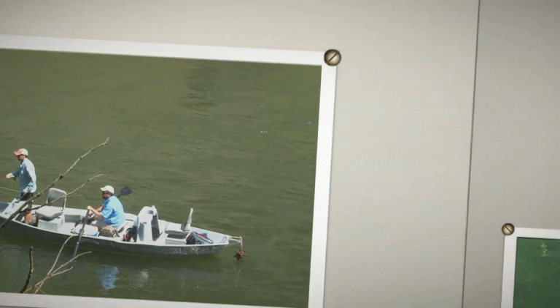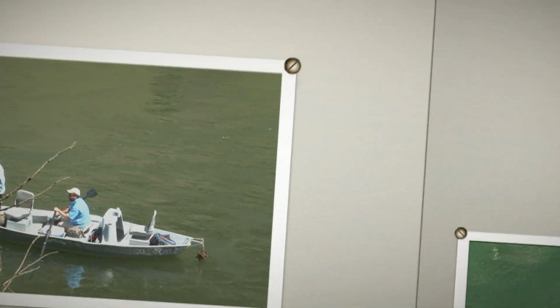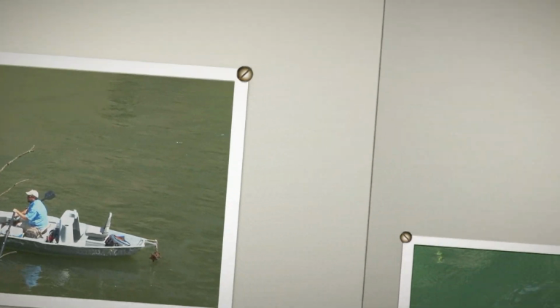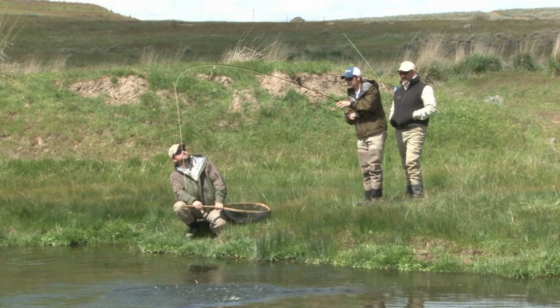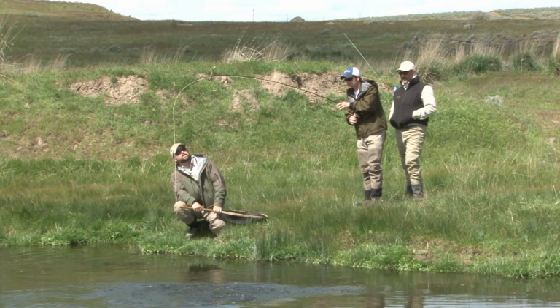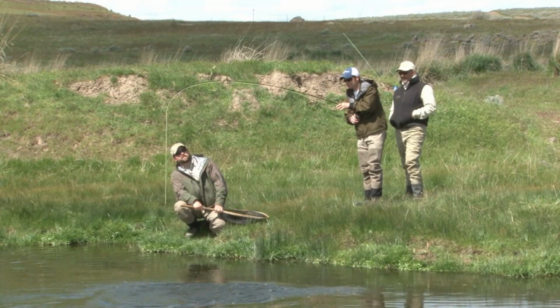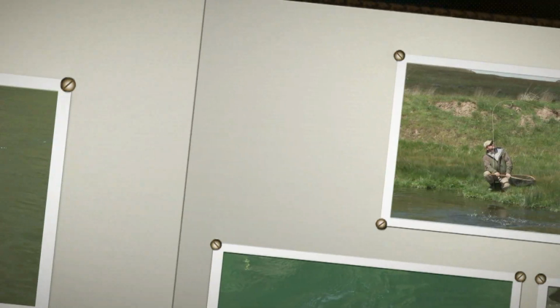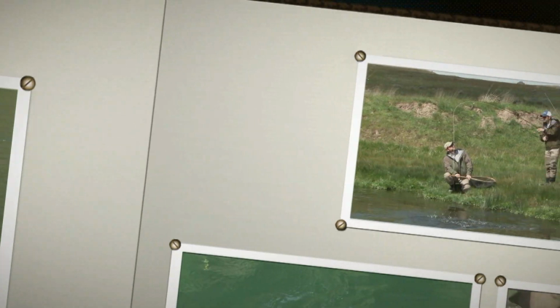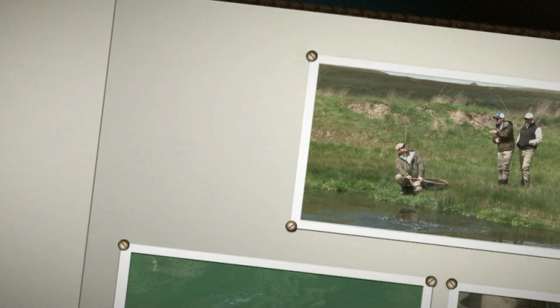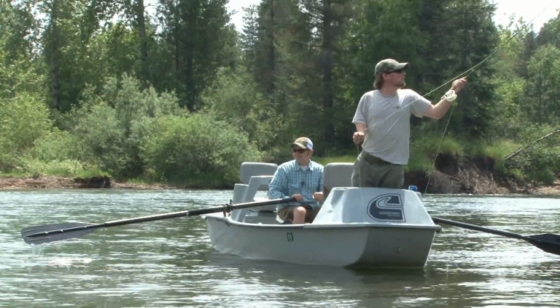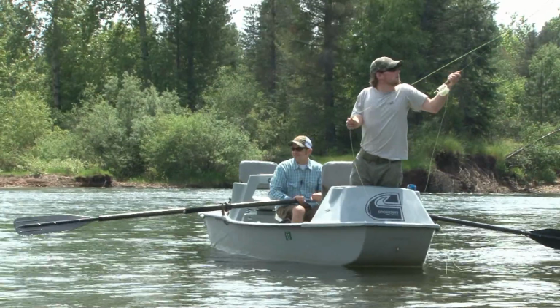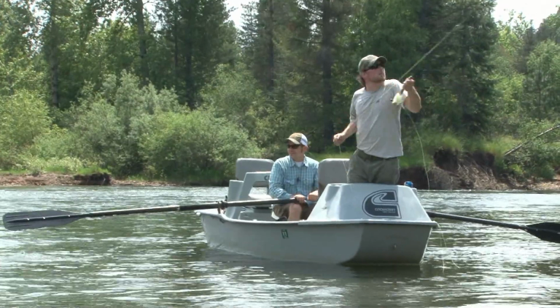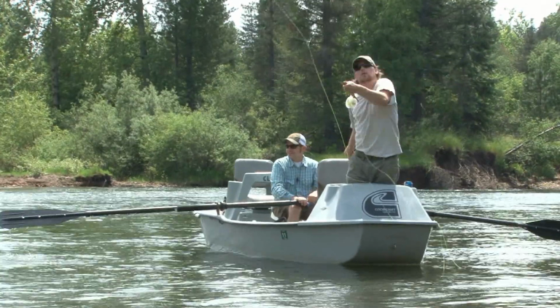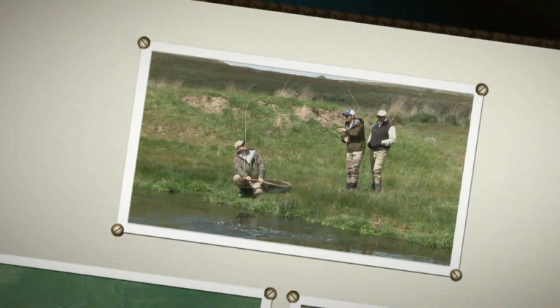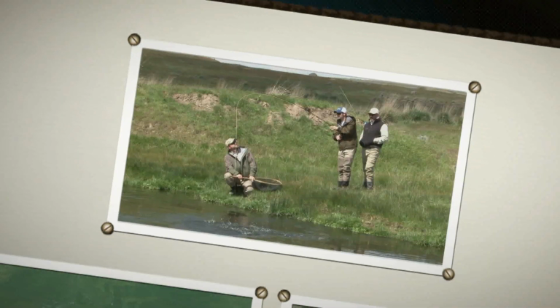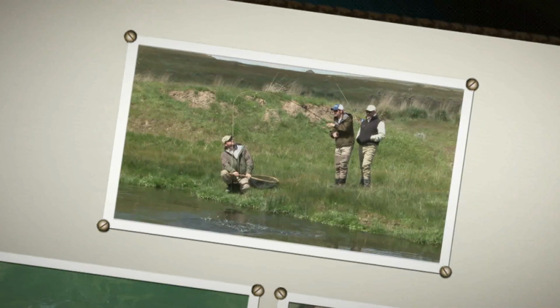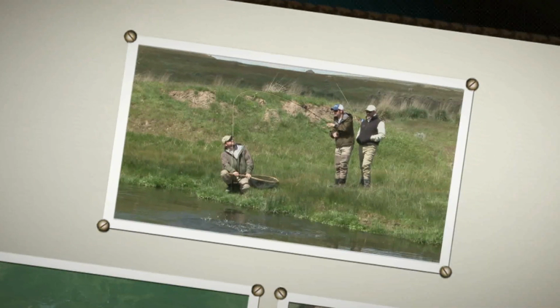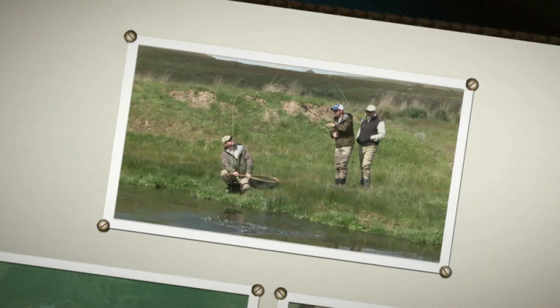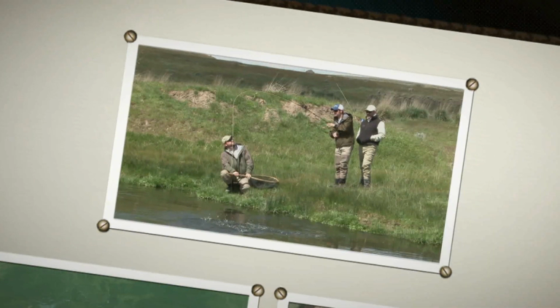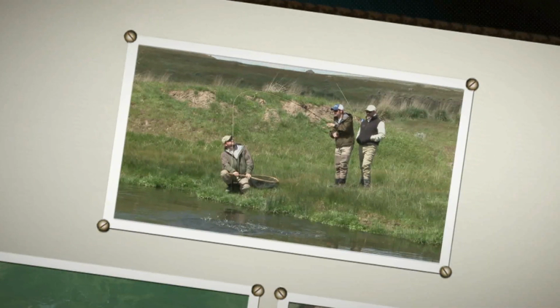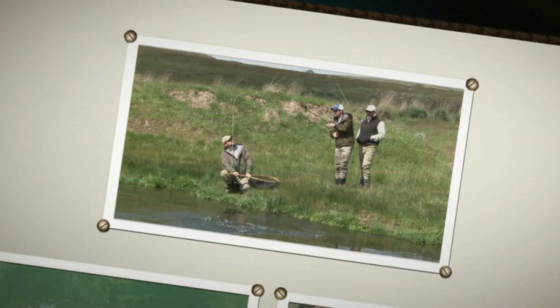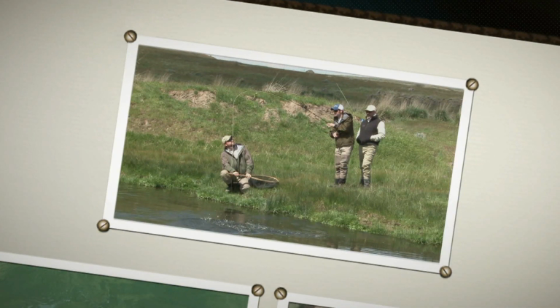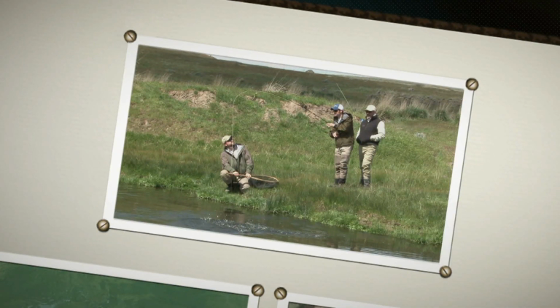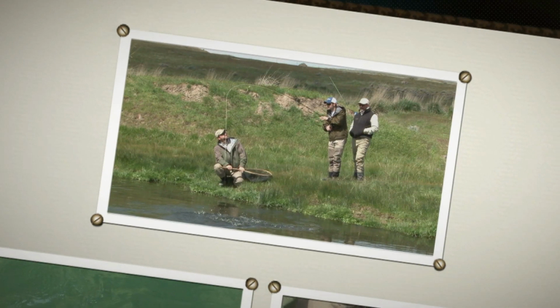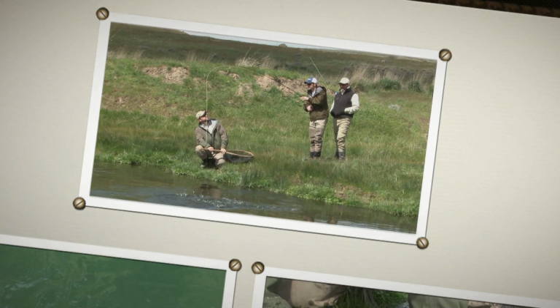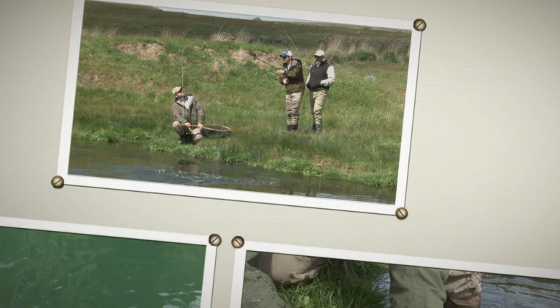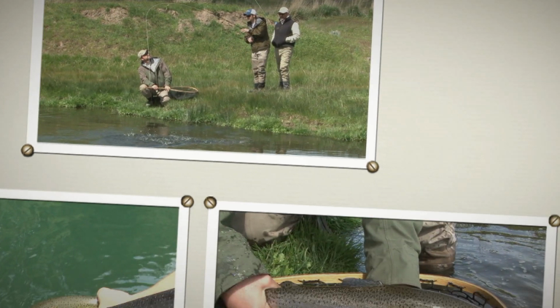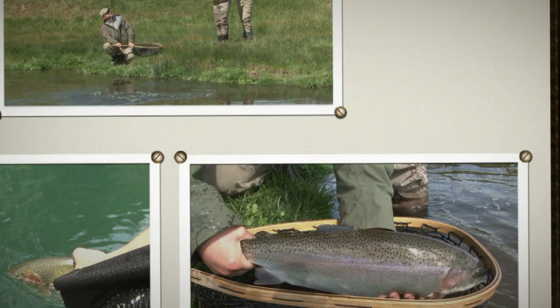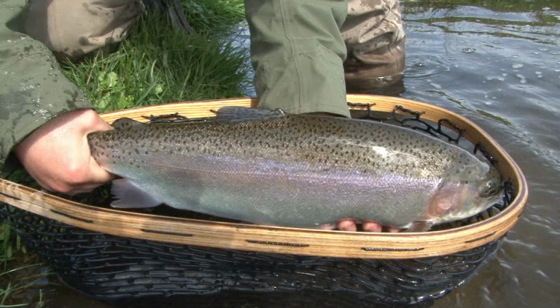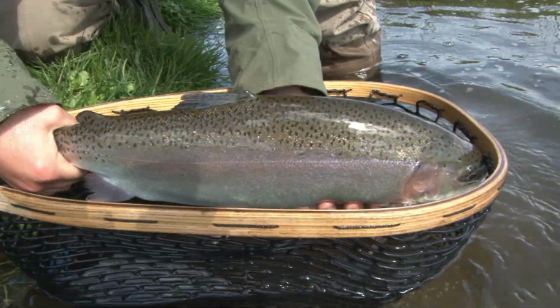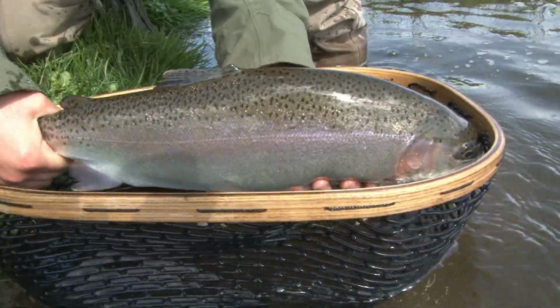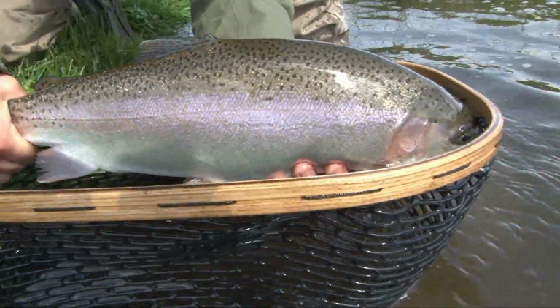The tip of the week is brought to you by Northwest Outfitters, located at the Village at Riverstone in Coeur d'Alene, Idaho.